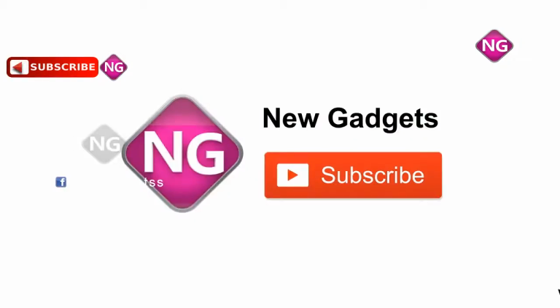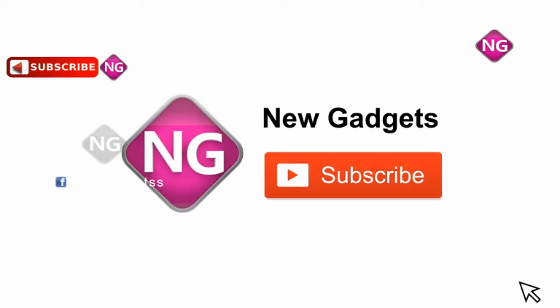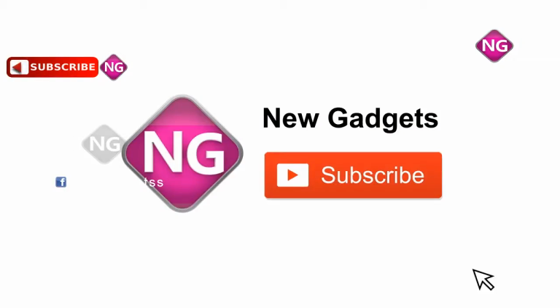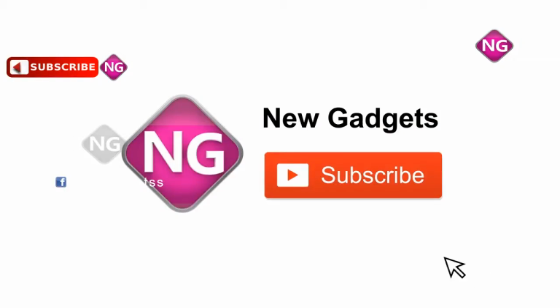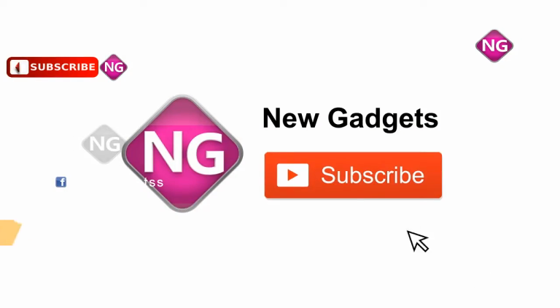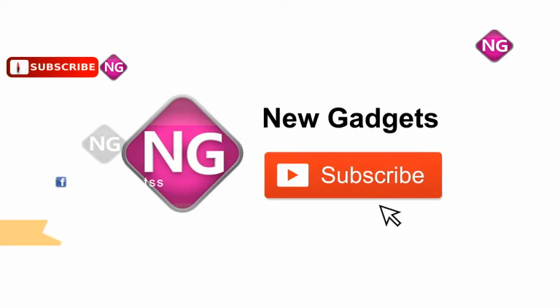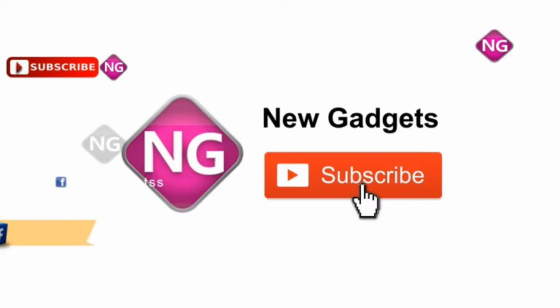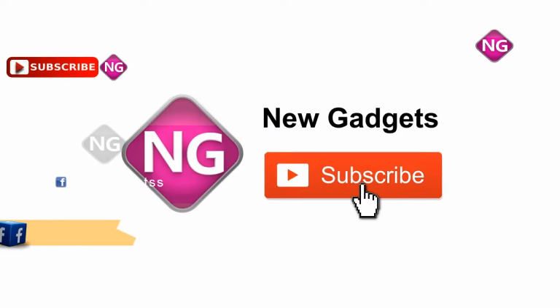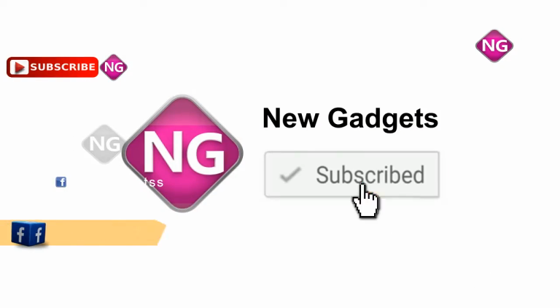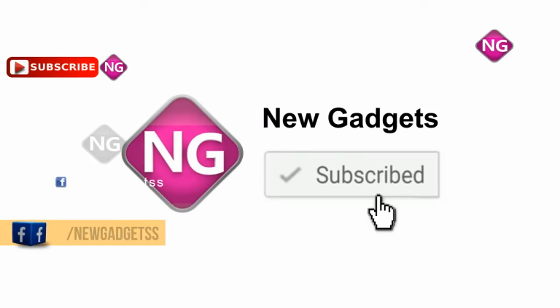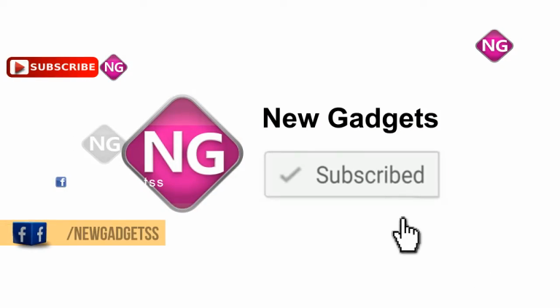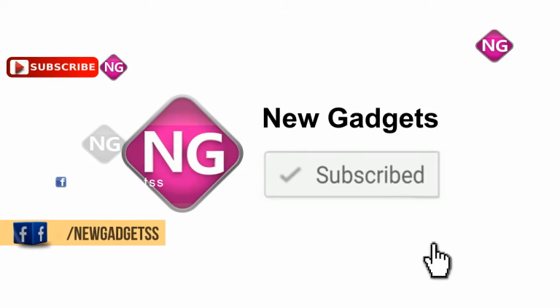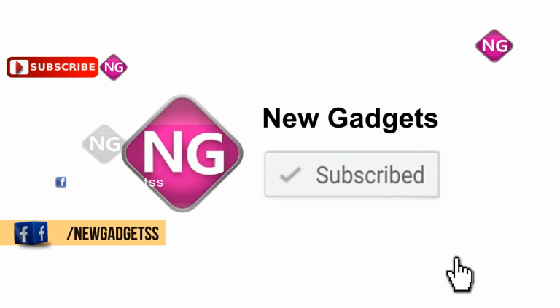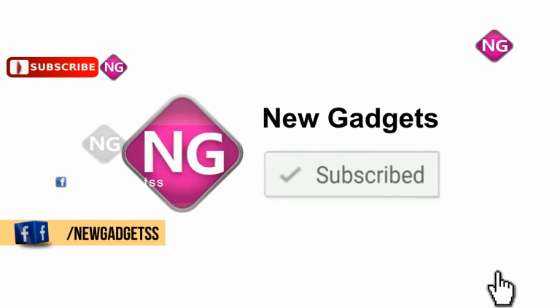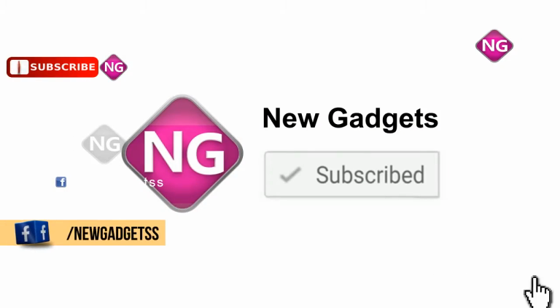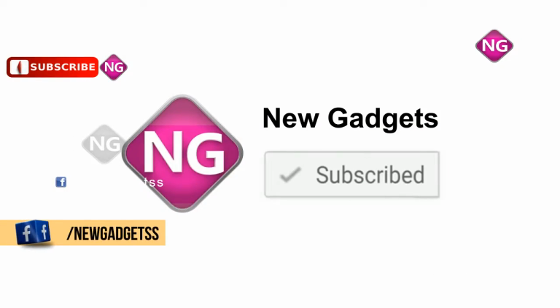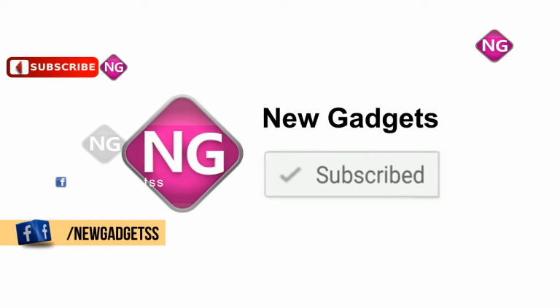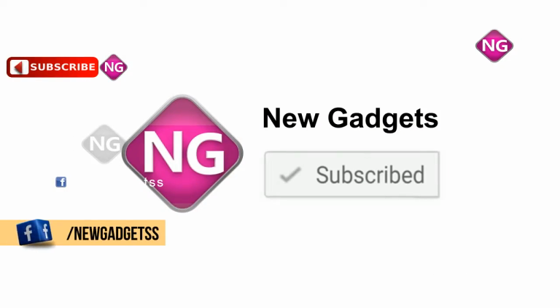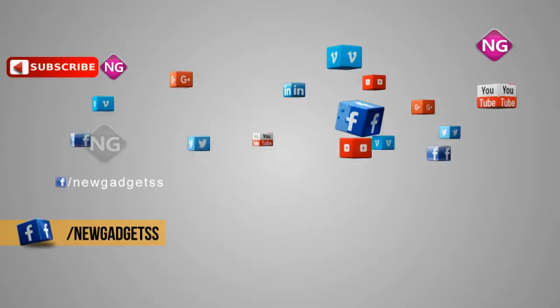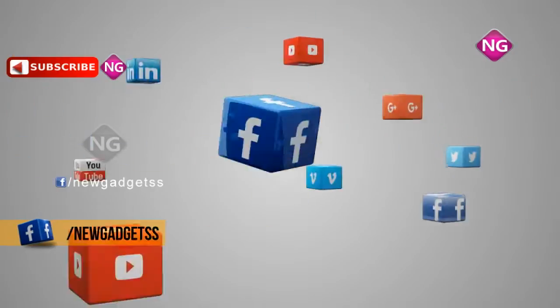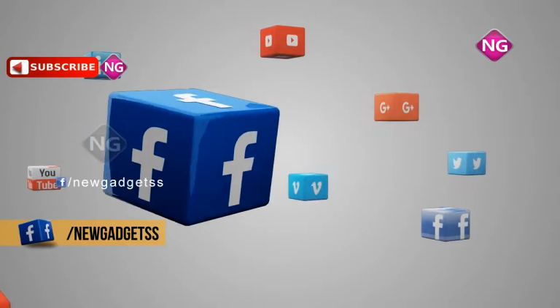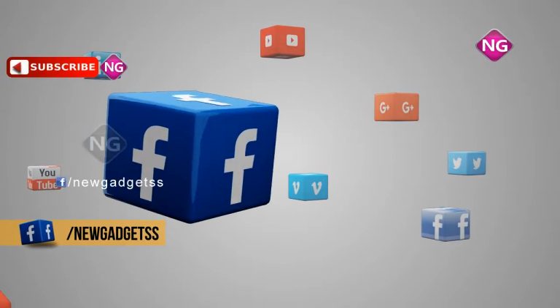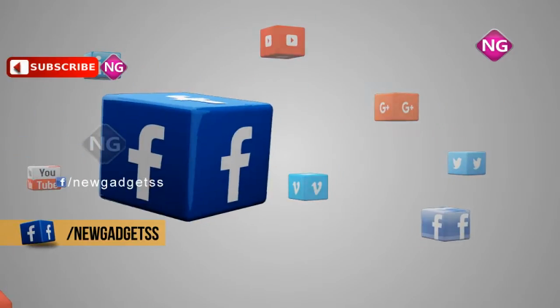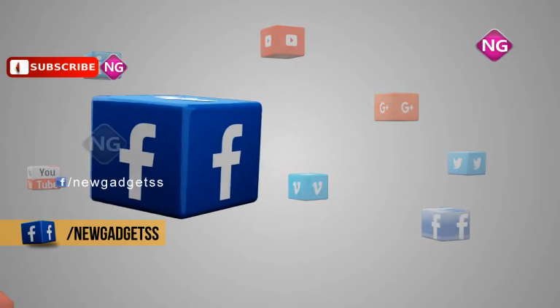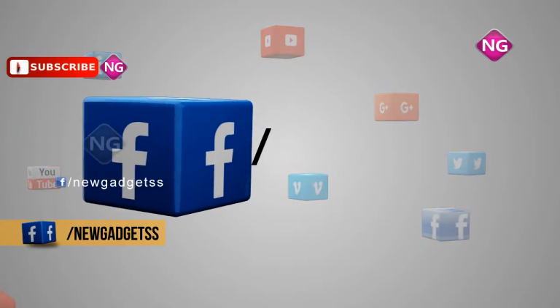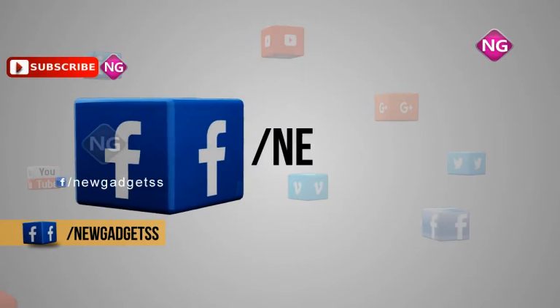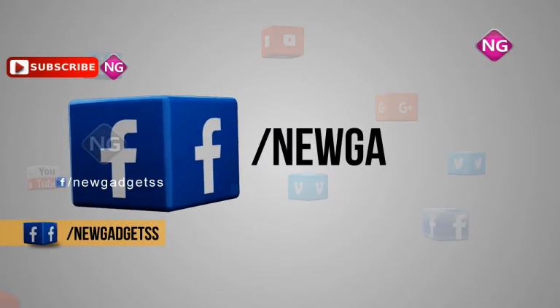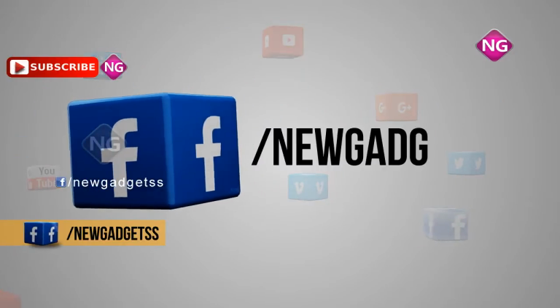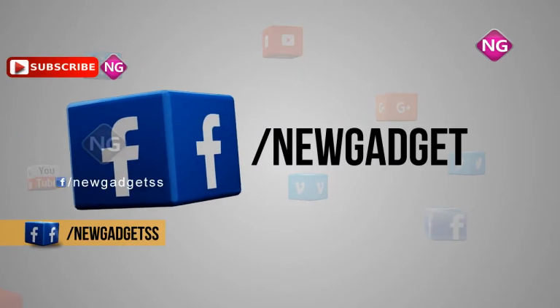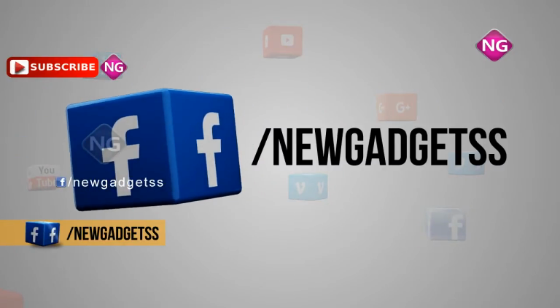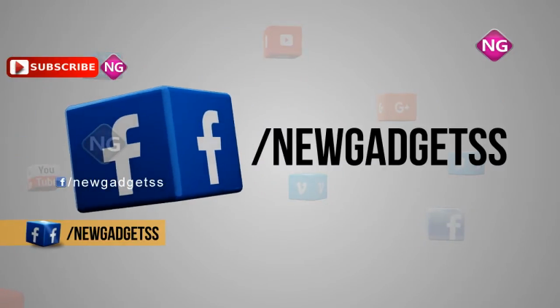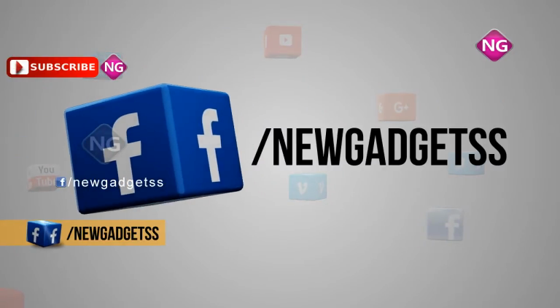If you like this video, please subscribe to our channel and please follow us on Facebook.